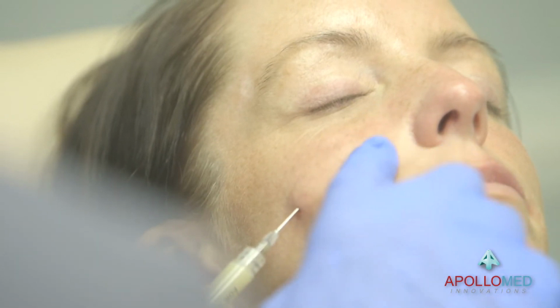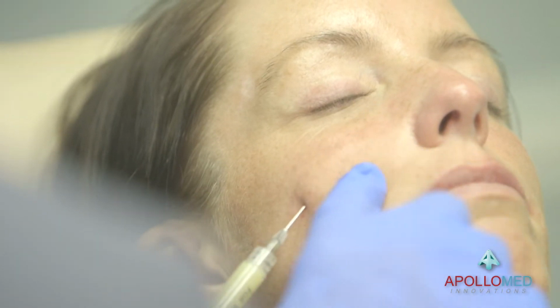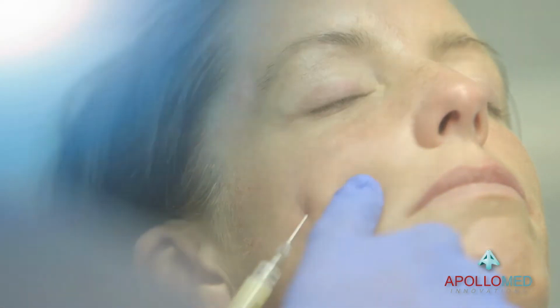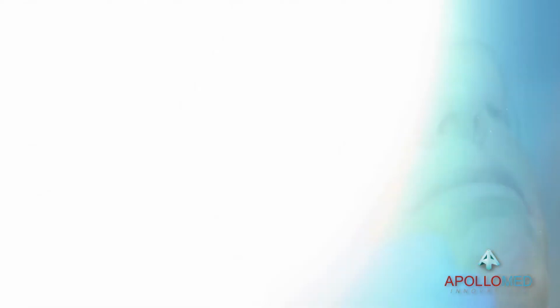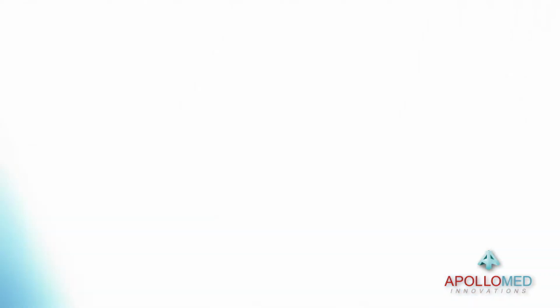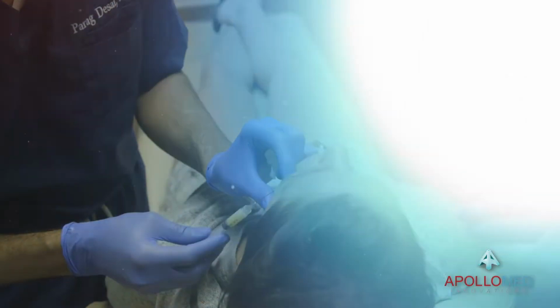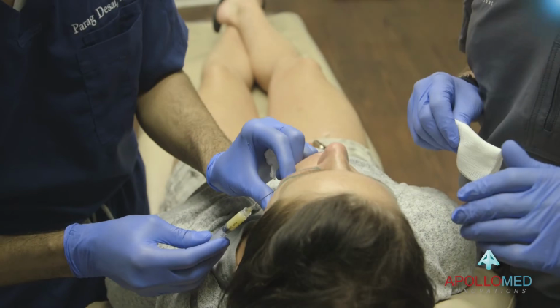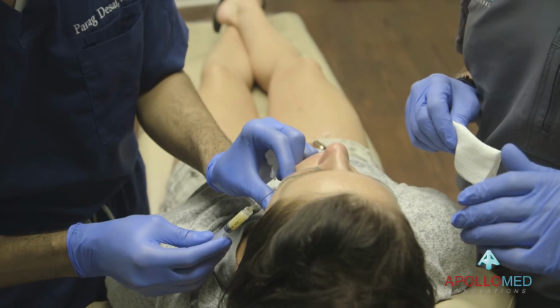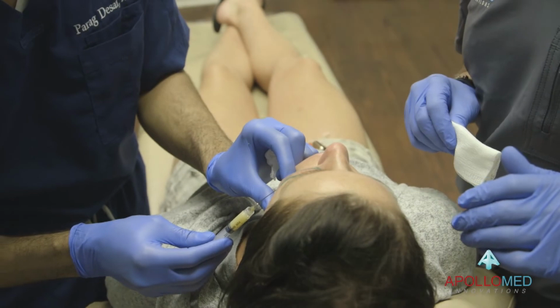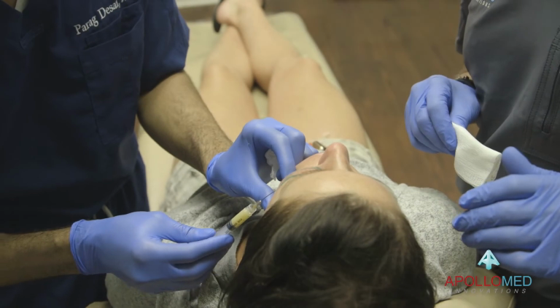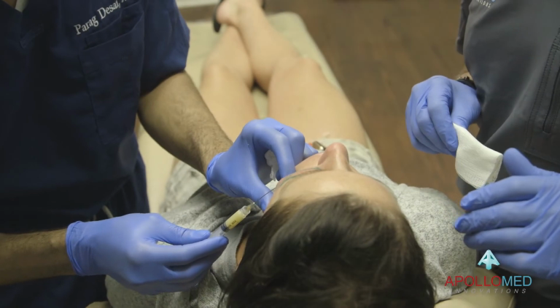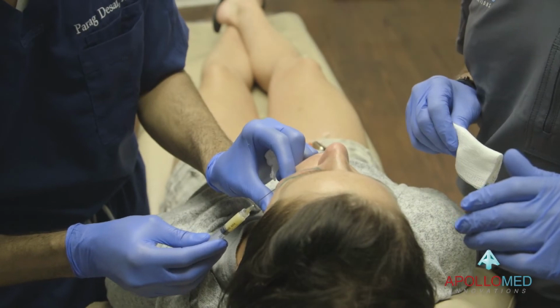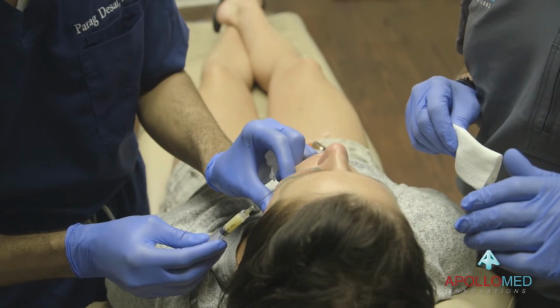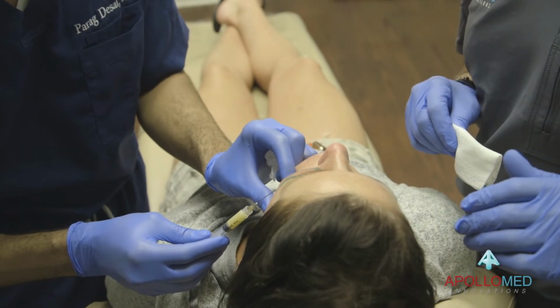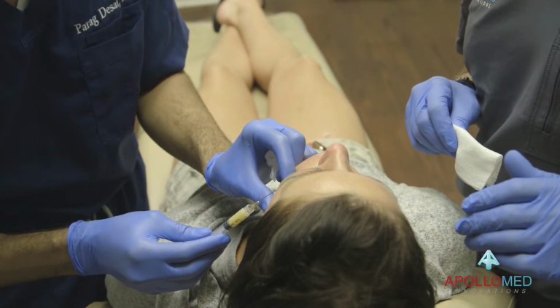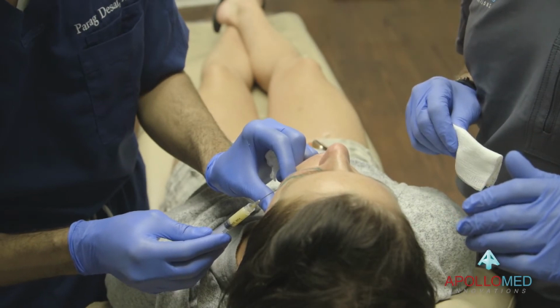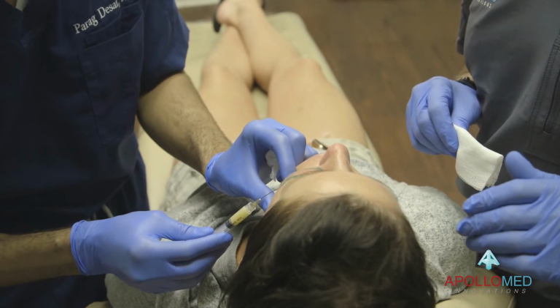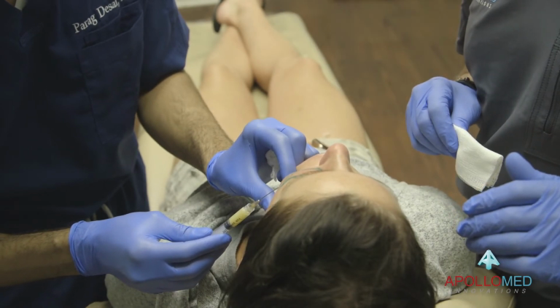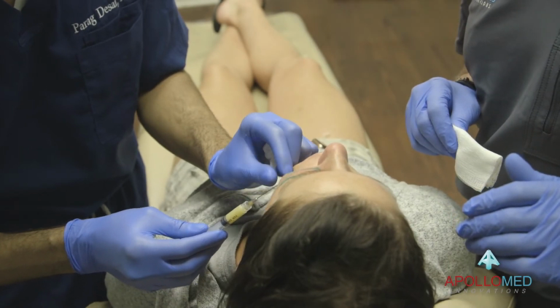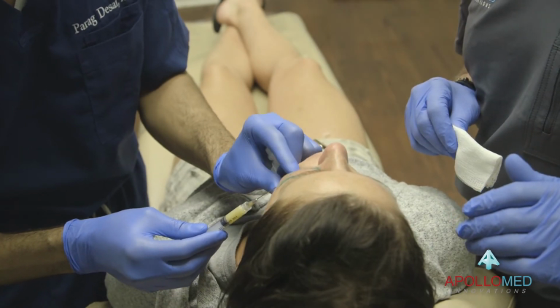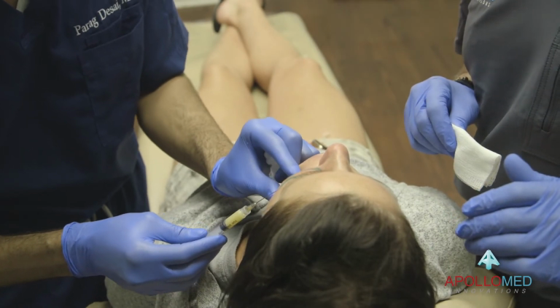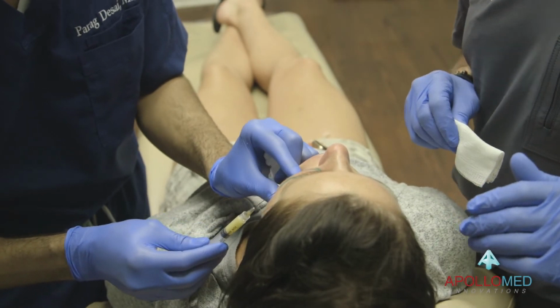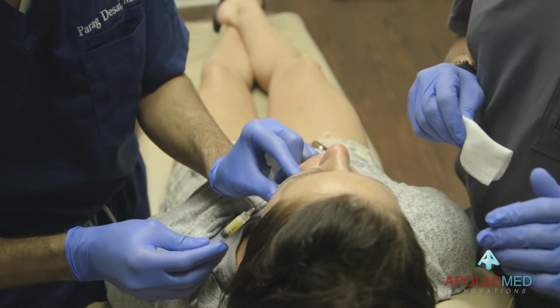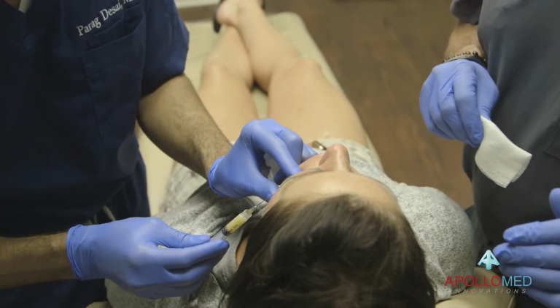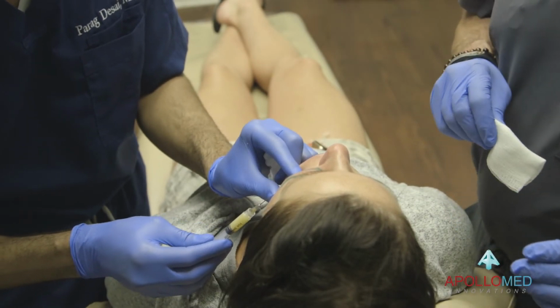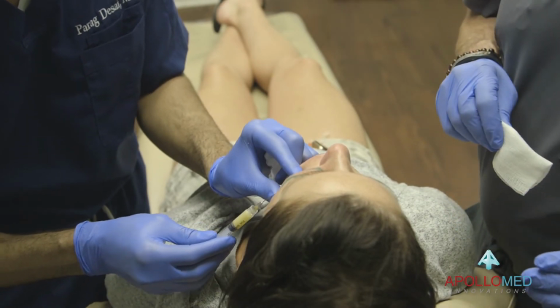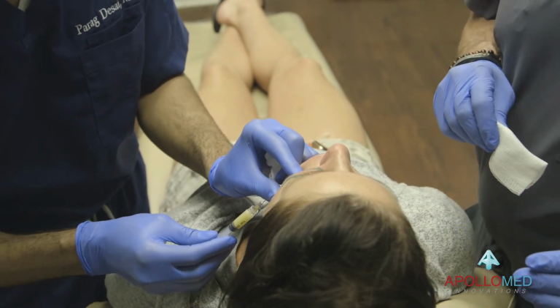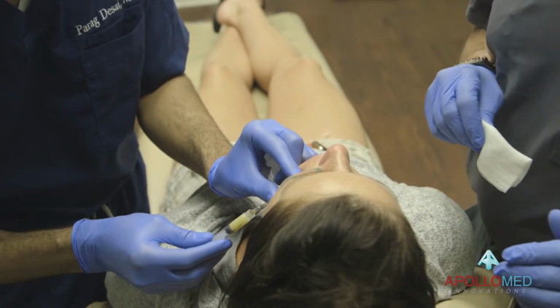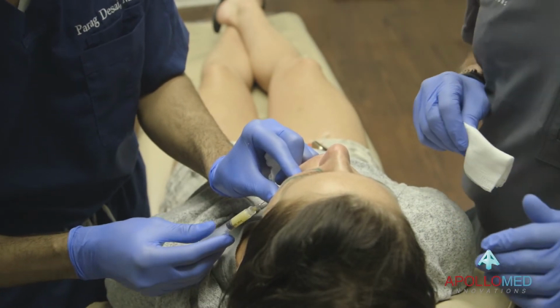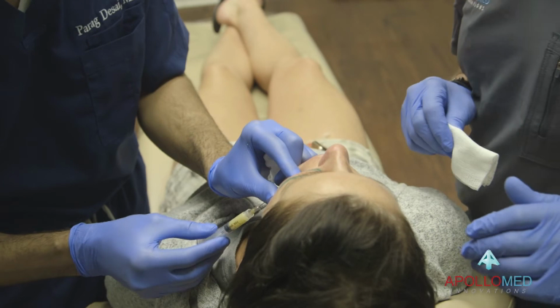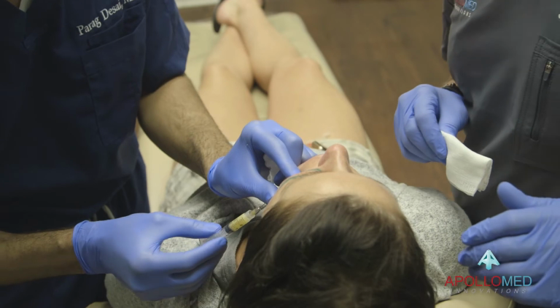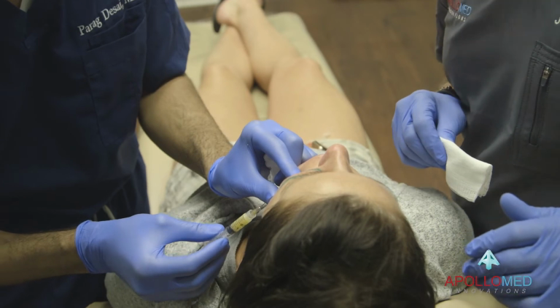The patient's blood is drawn. The plasma portion of the blood is separated. Using a proprietary process, a natural filler is rendered.